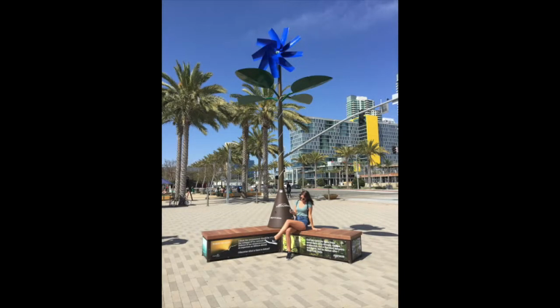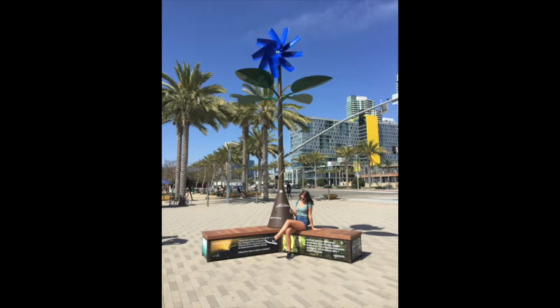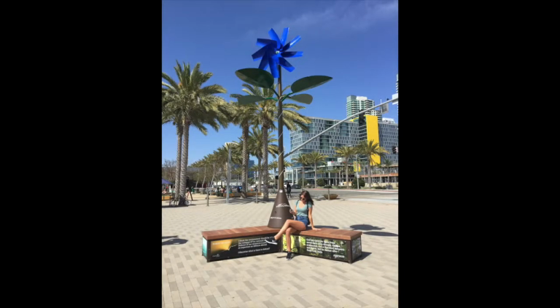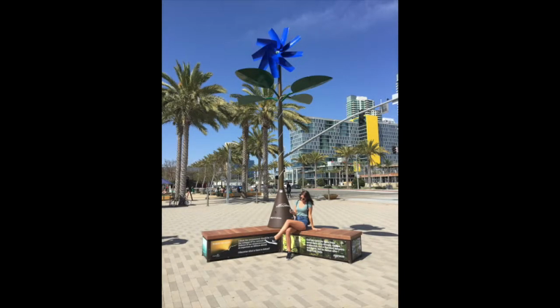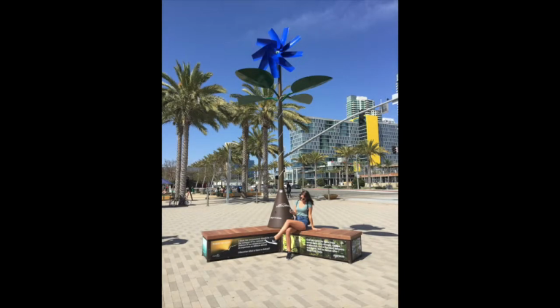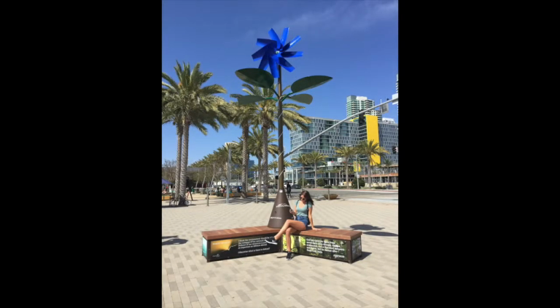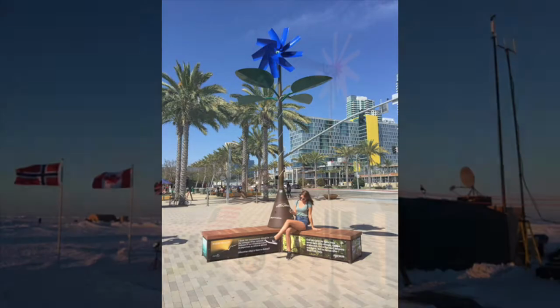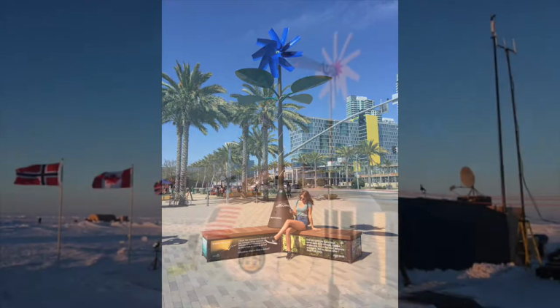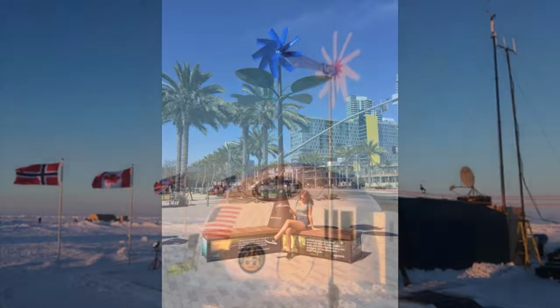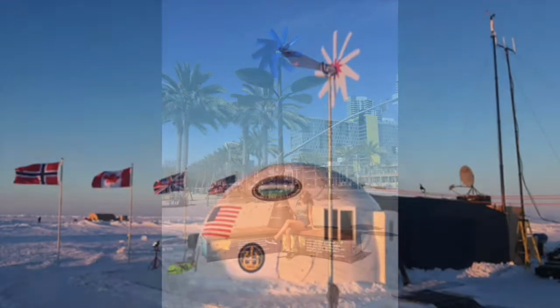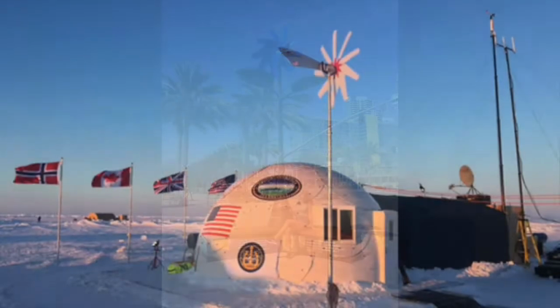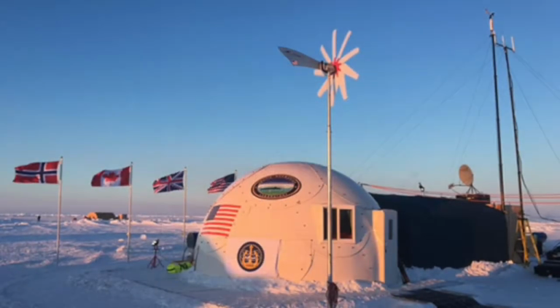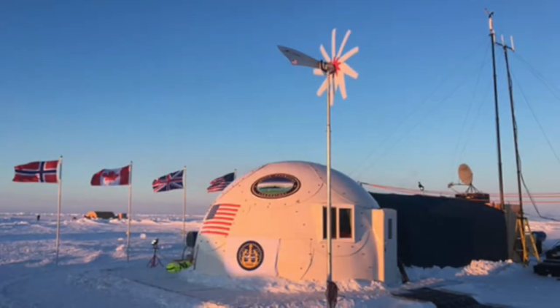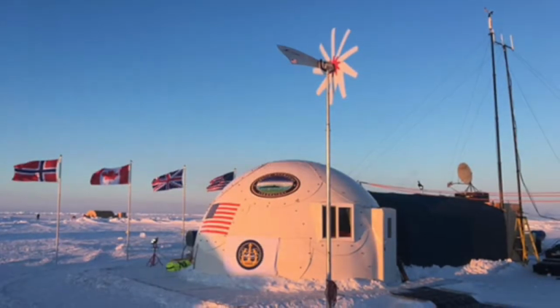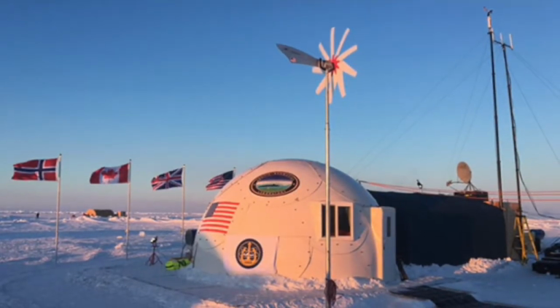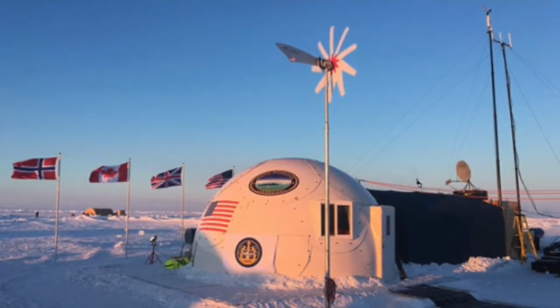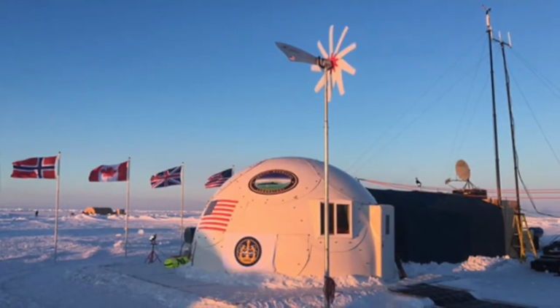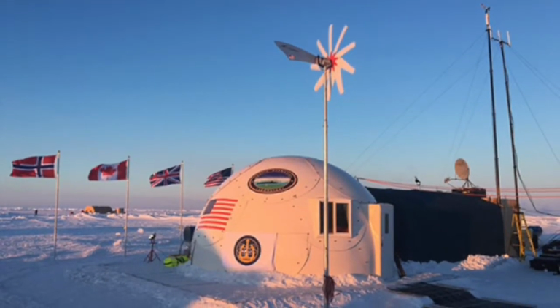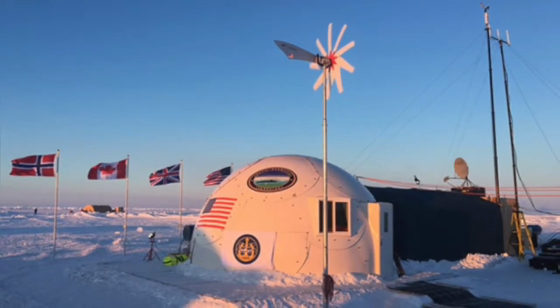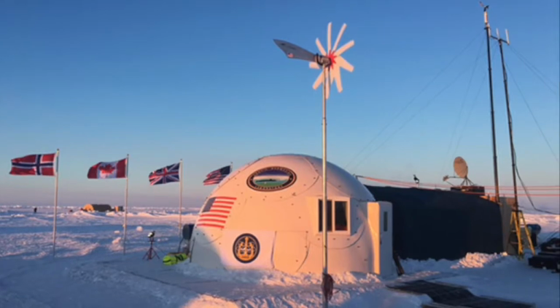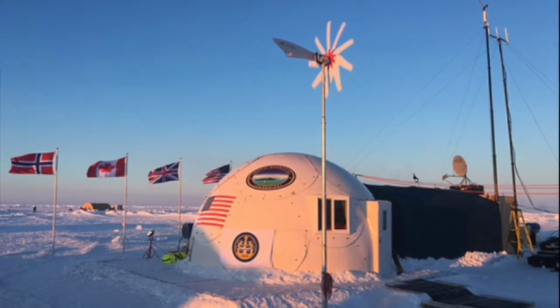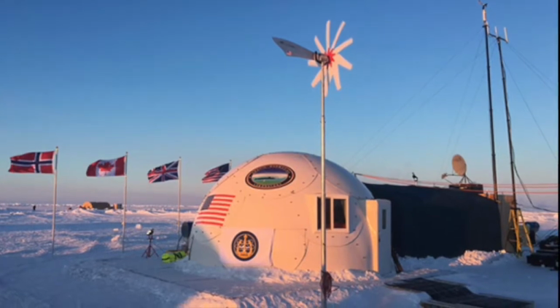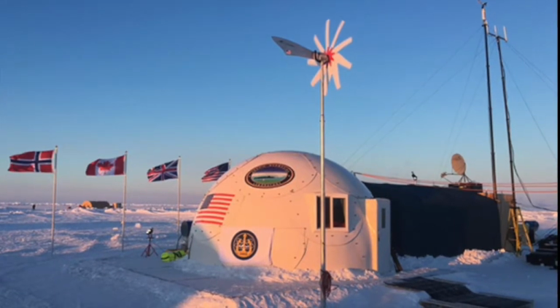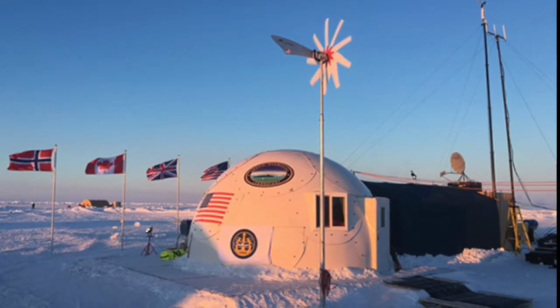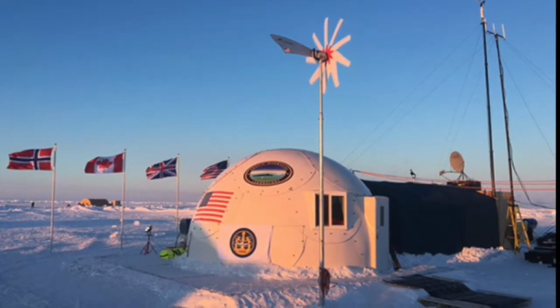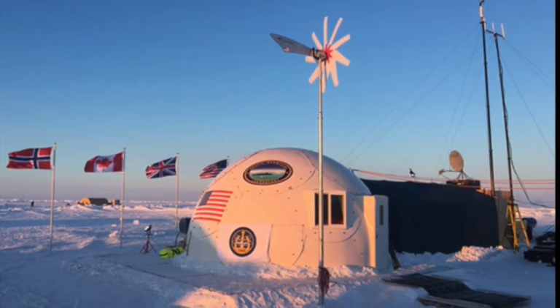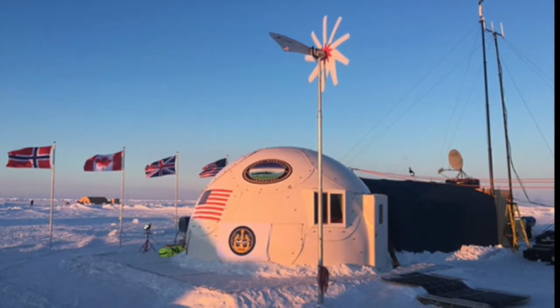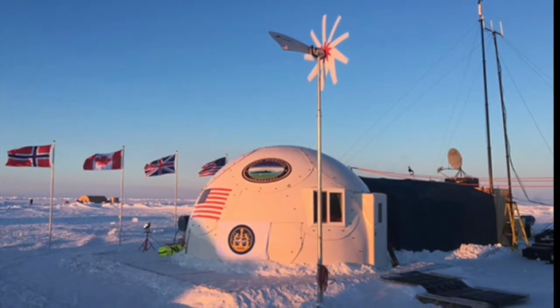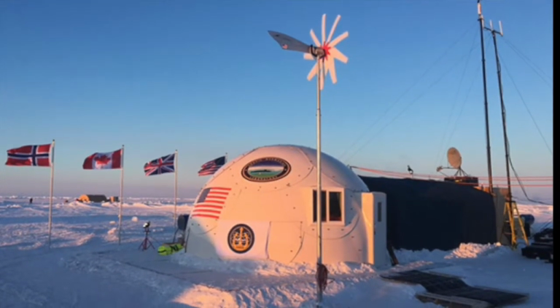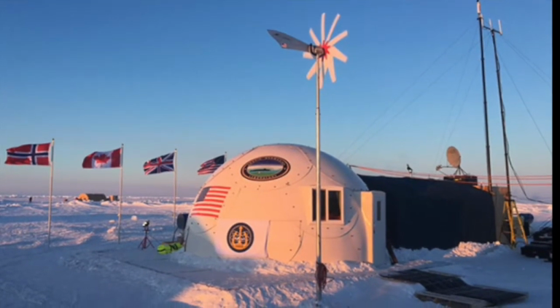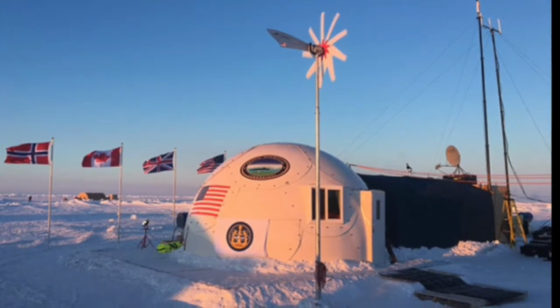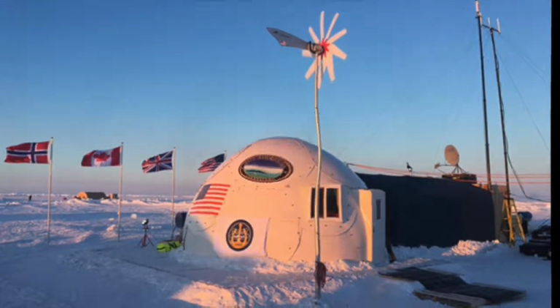Please check out our full line of clean wind energy products at primowind.com.